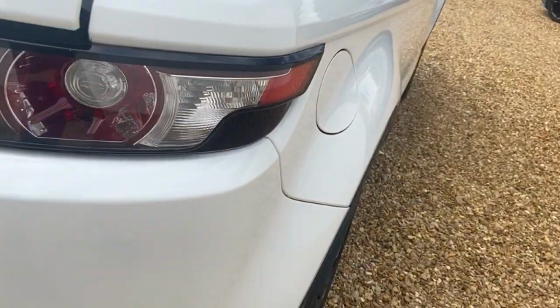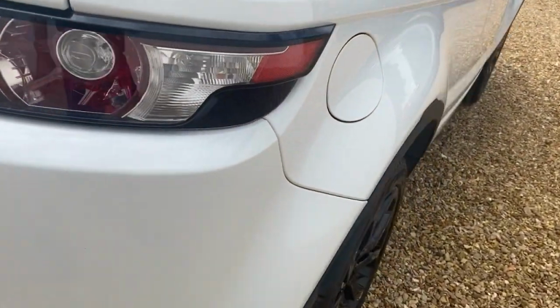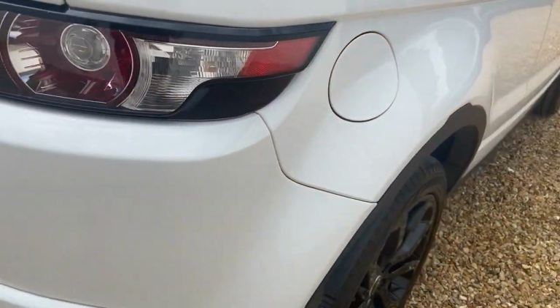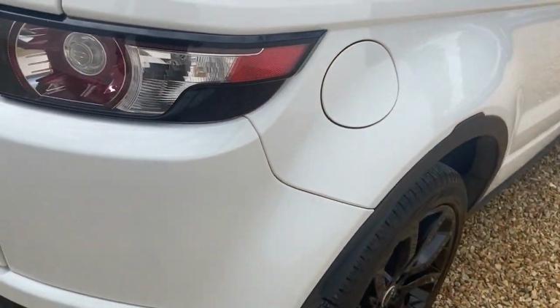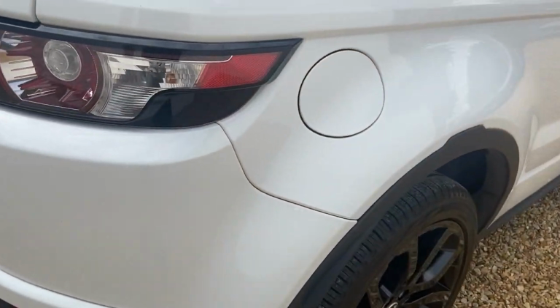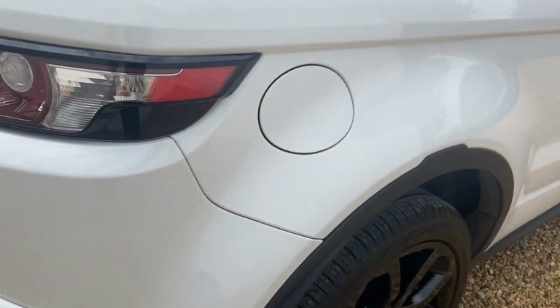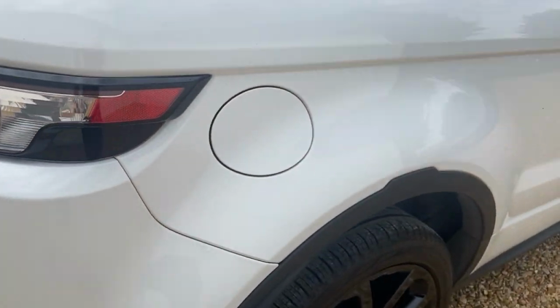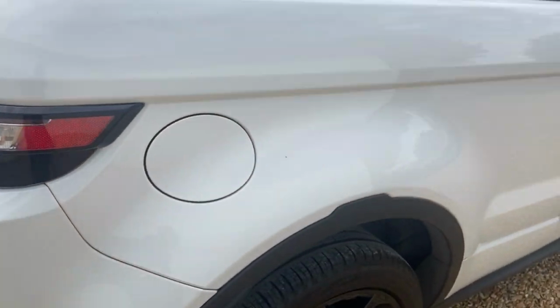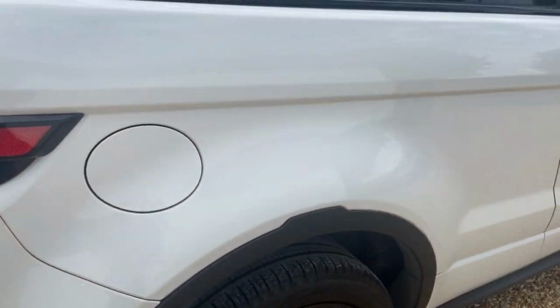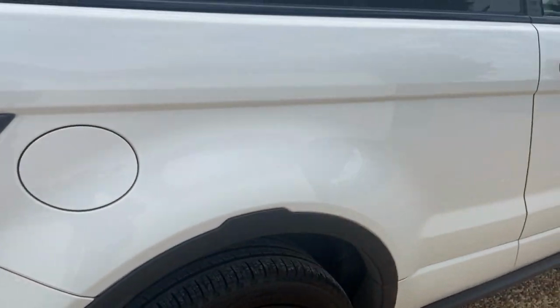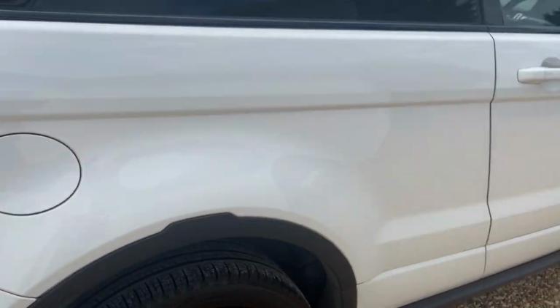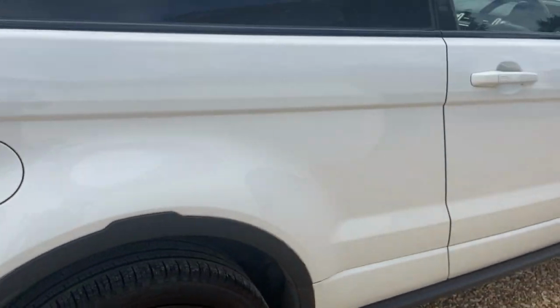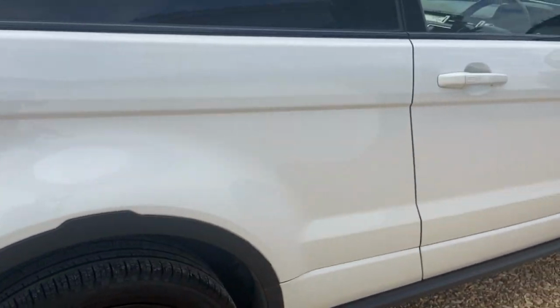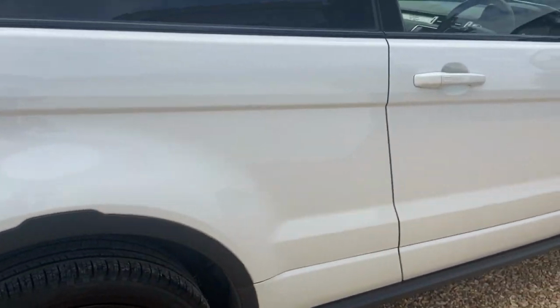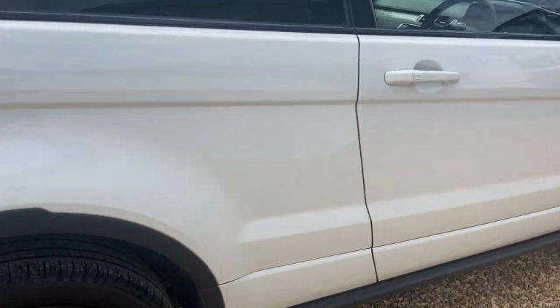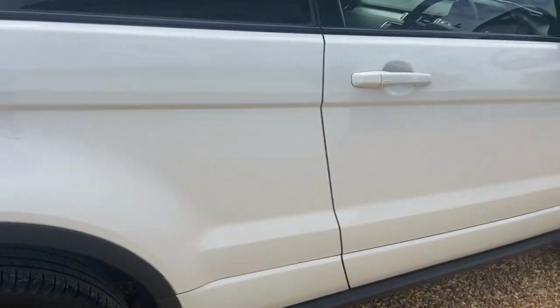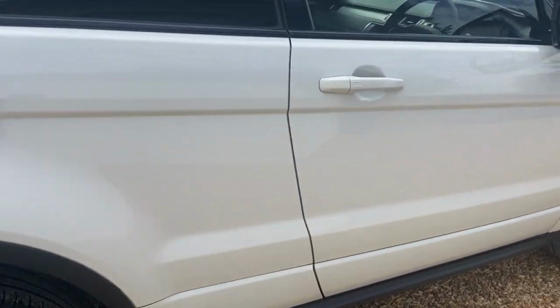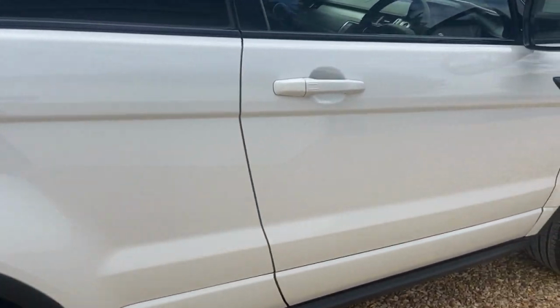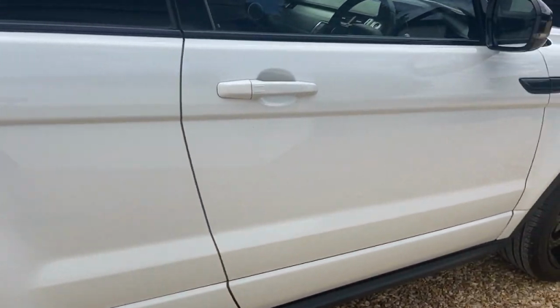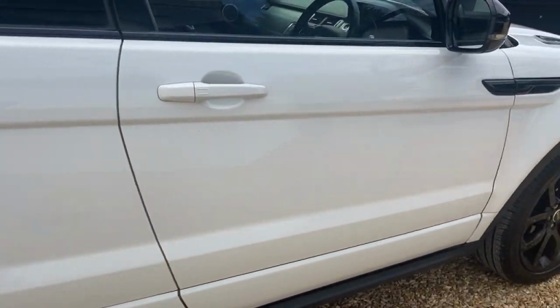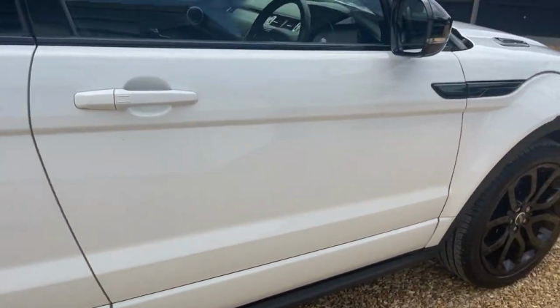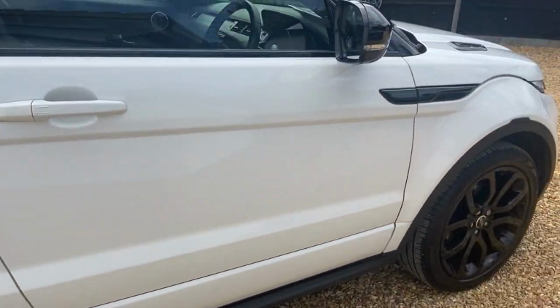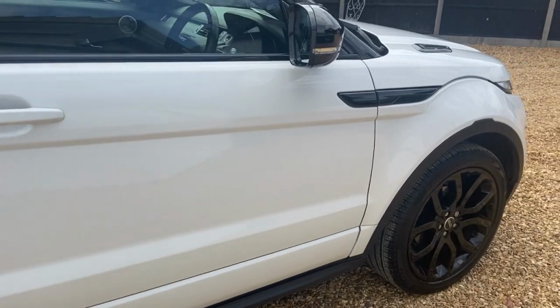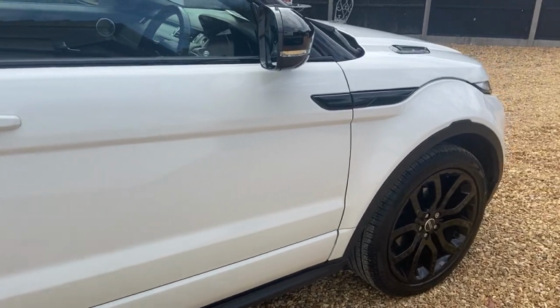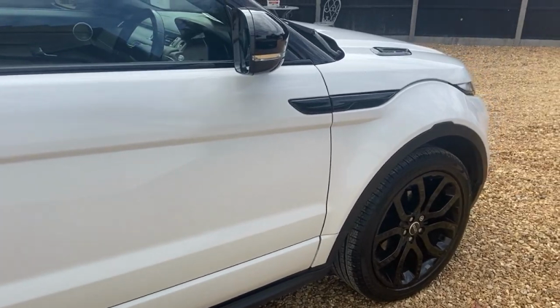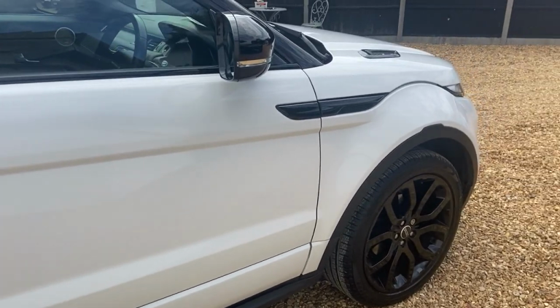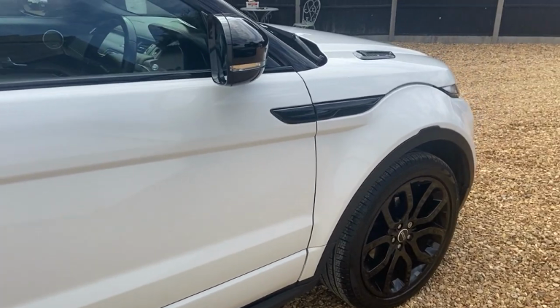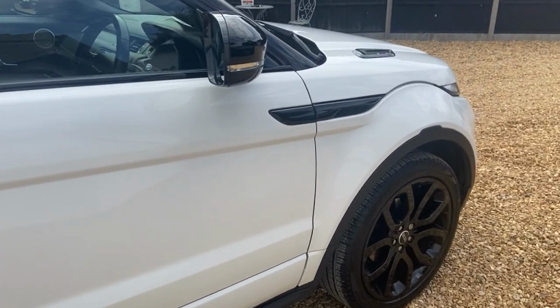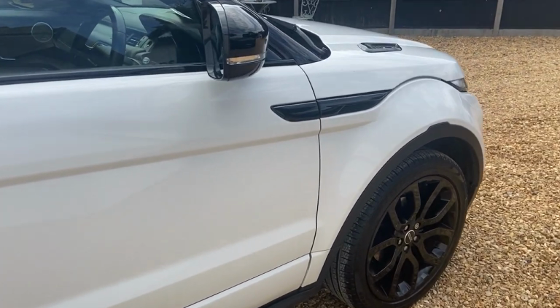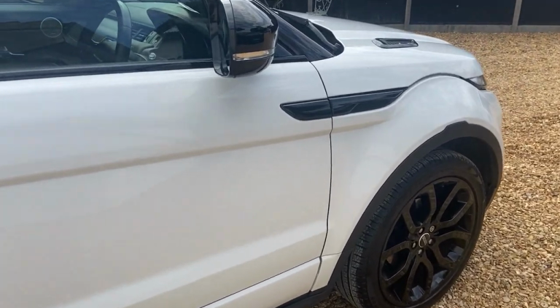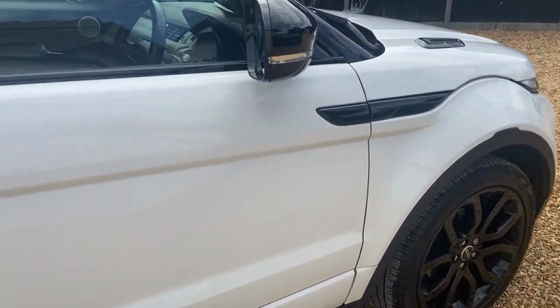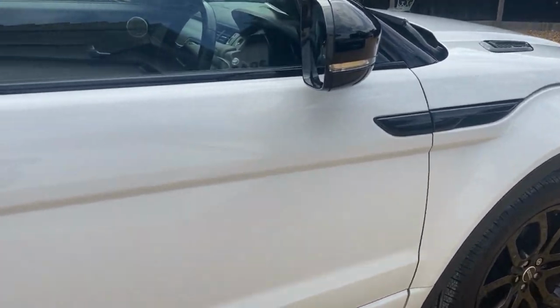The body is very very clean — hardly a mark on it. The wheels look like they may have been refurbished at some point; they're just too clean.